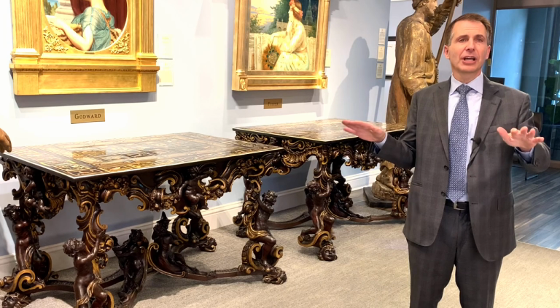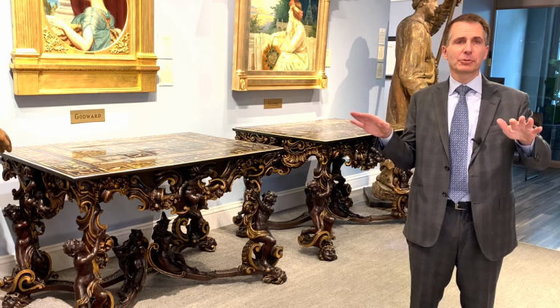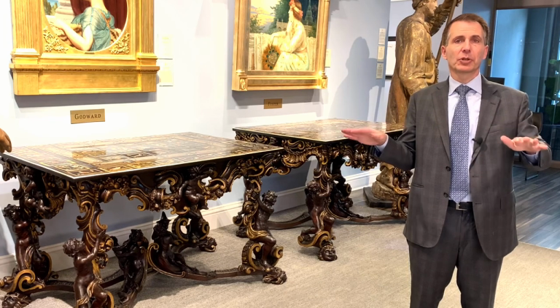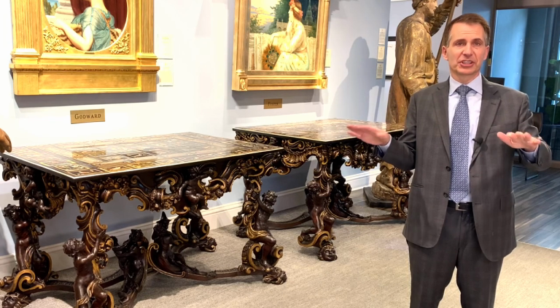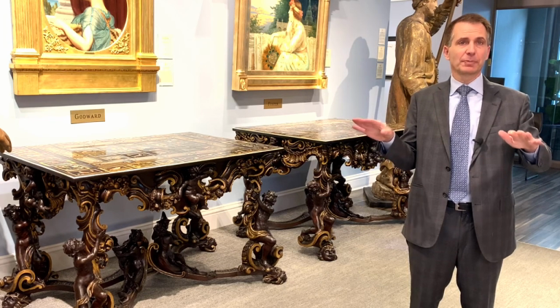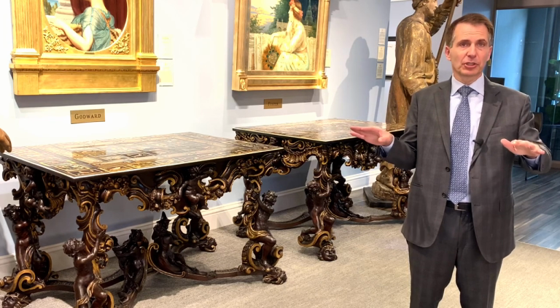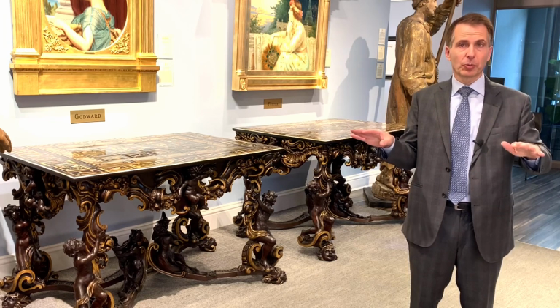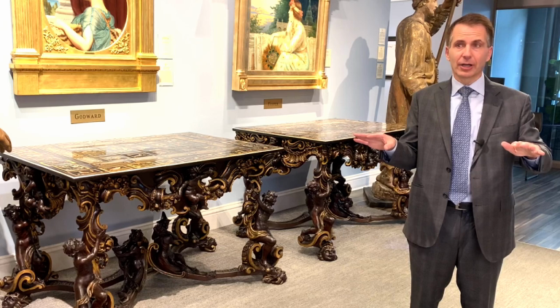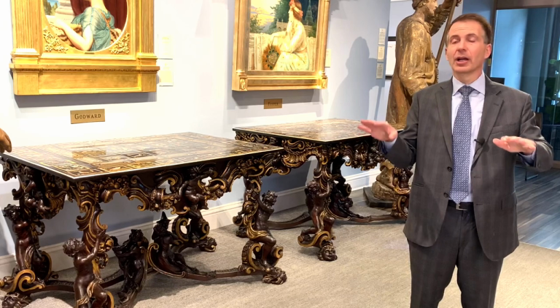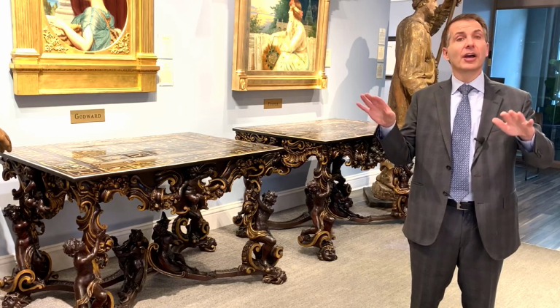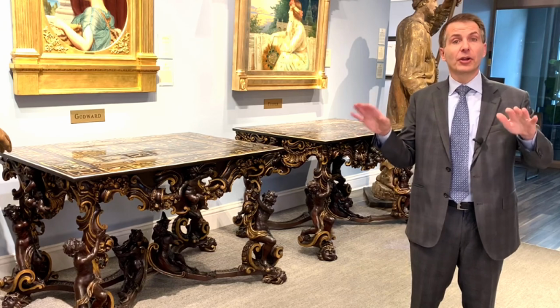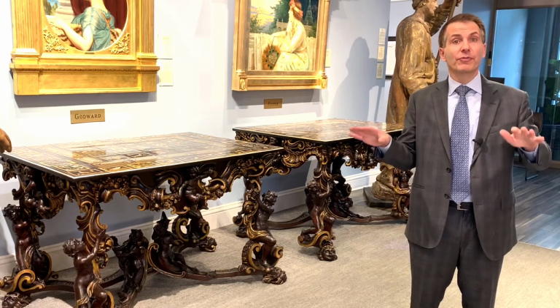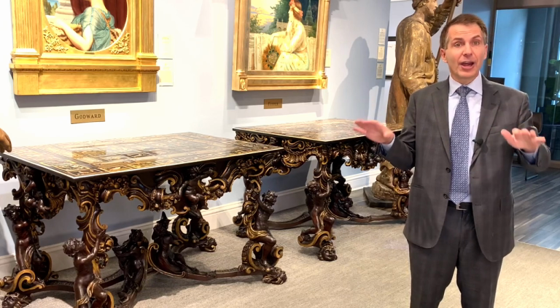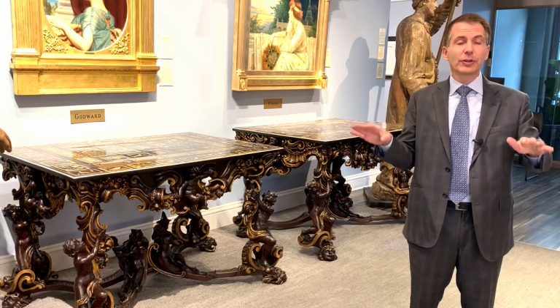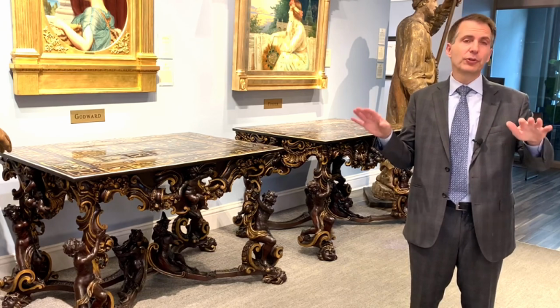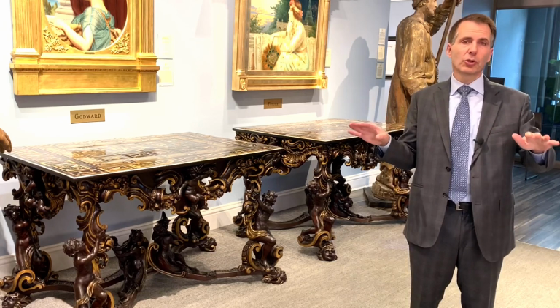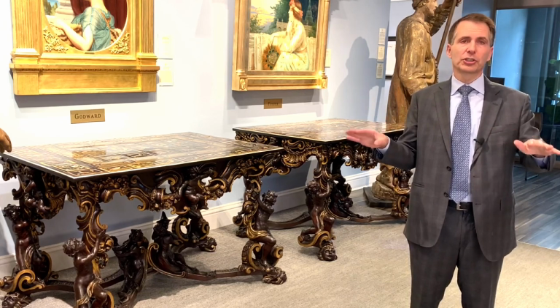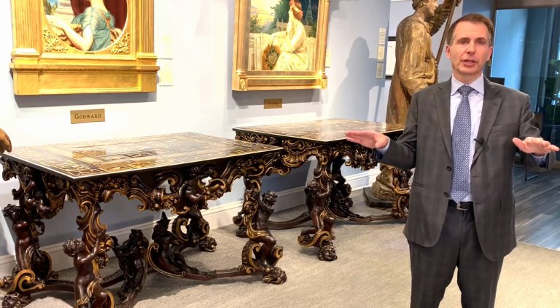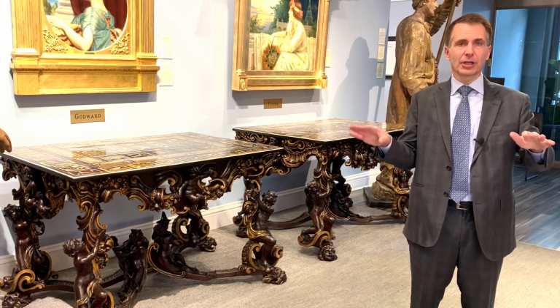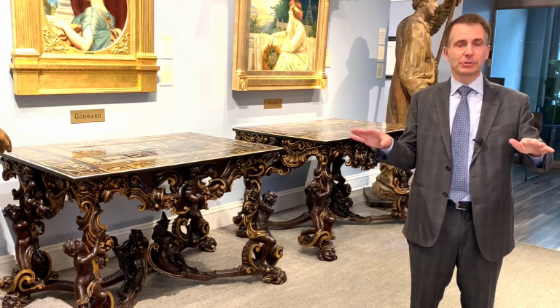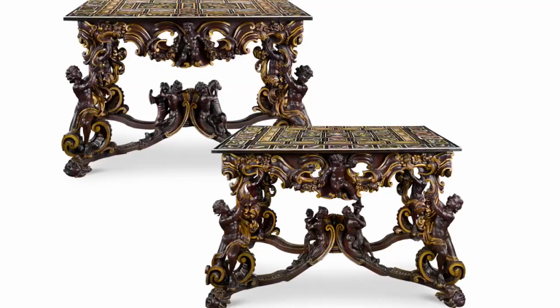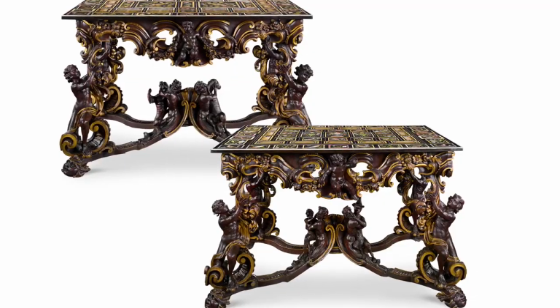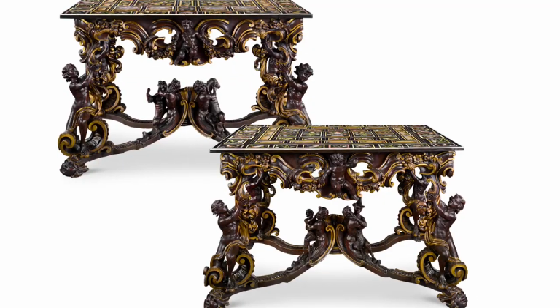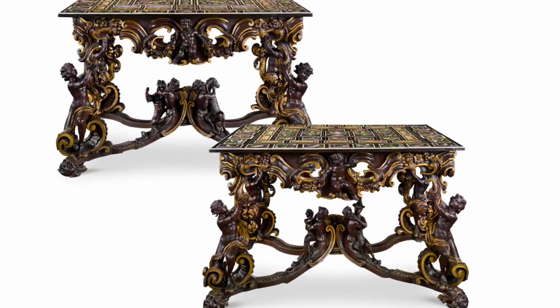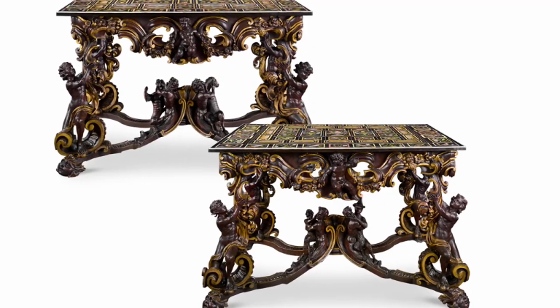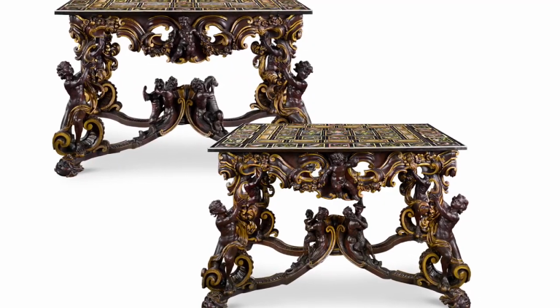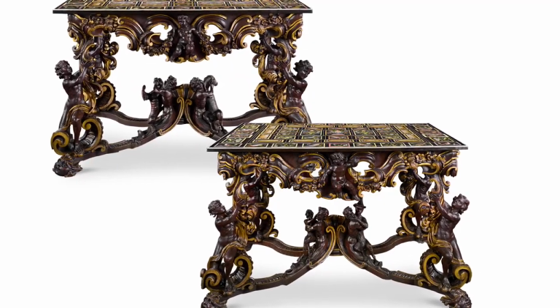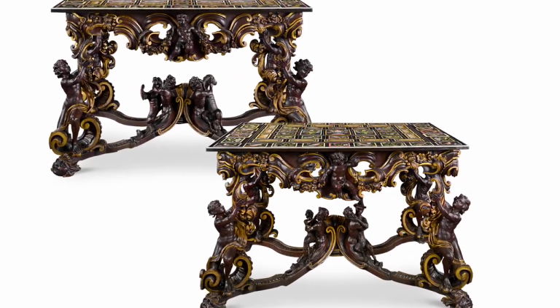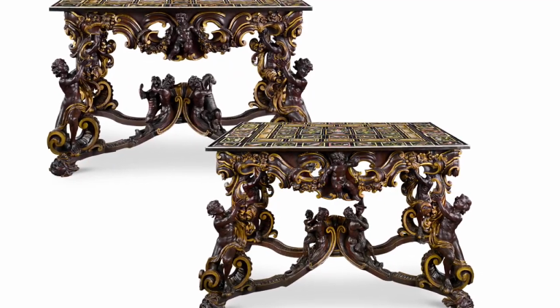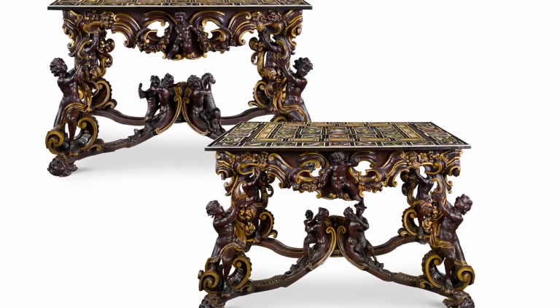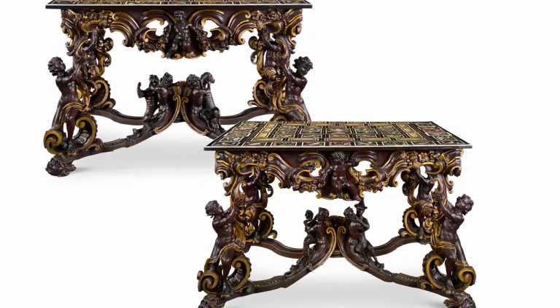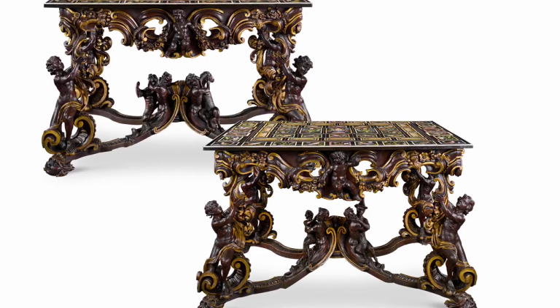Tabletops were exceptionally rare. There are very few large tabletops made, and even fewer pairs.